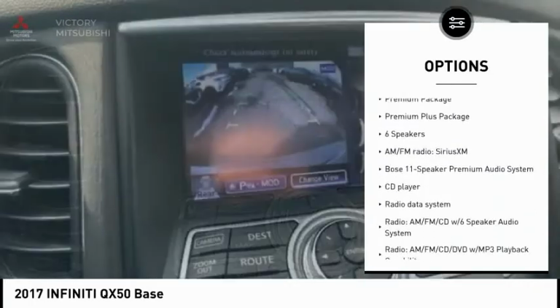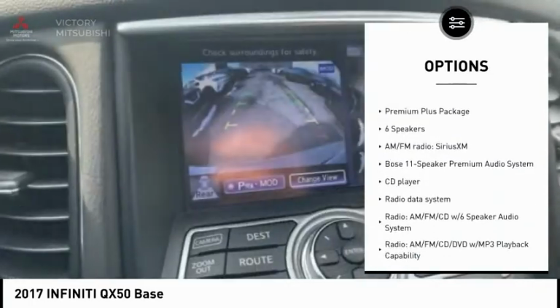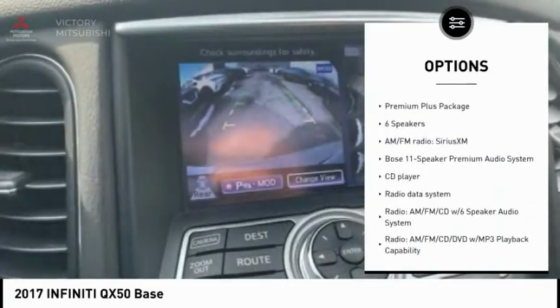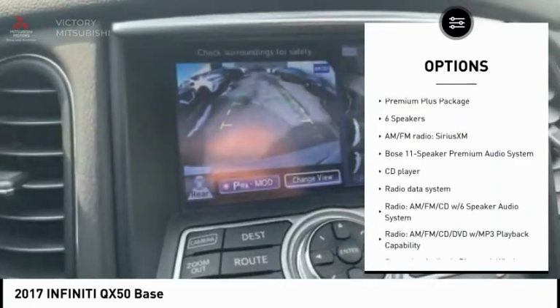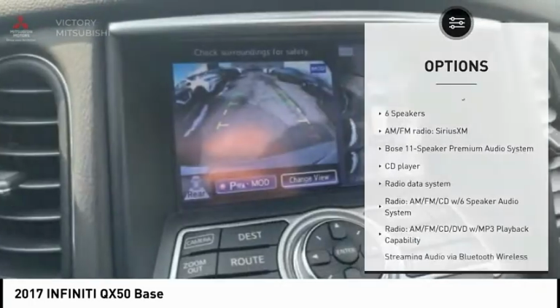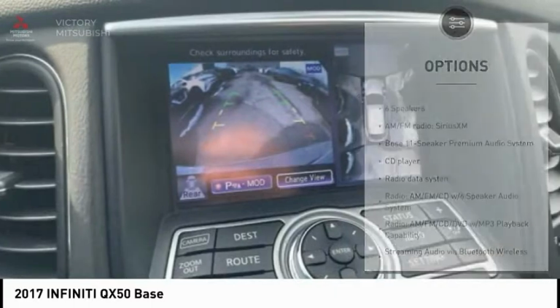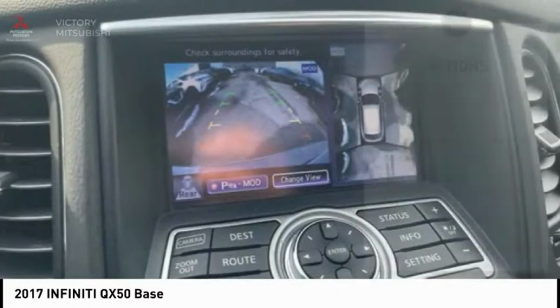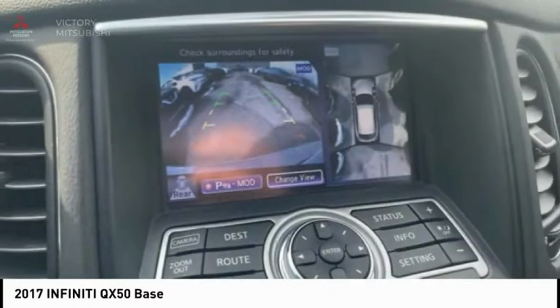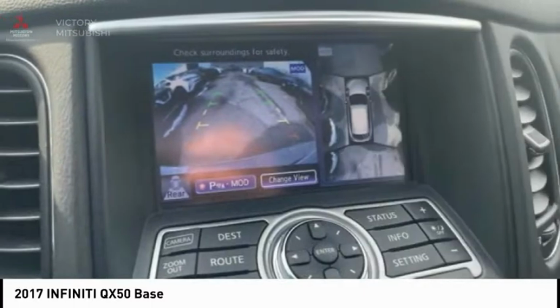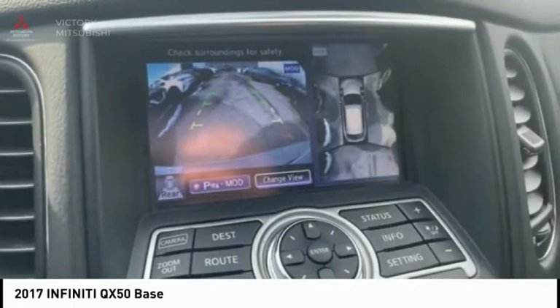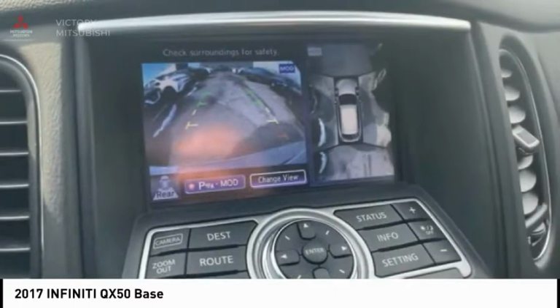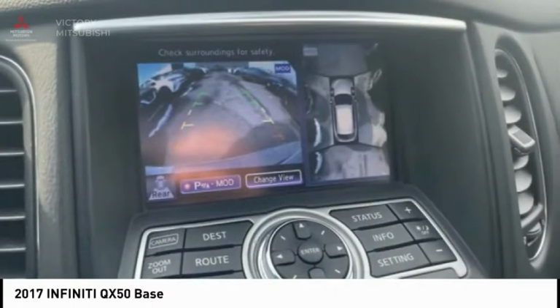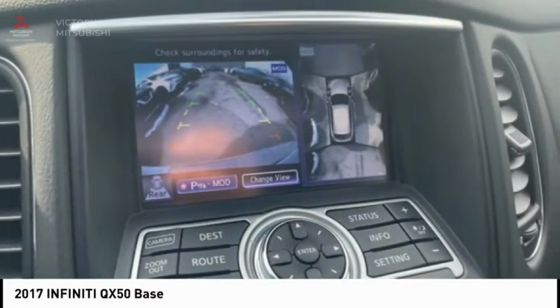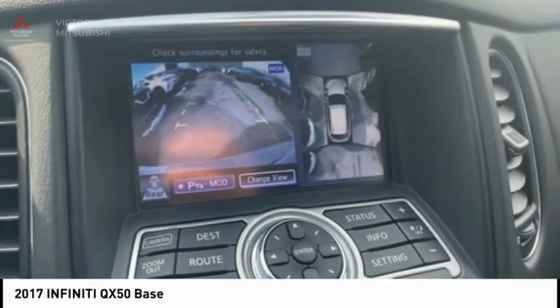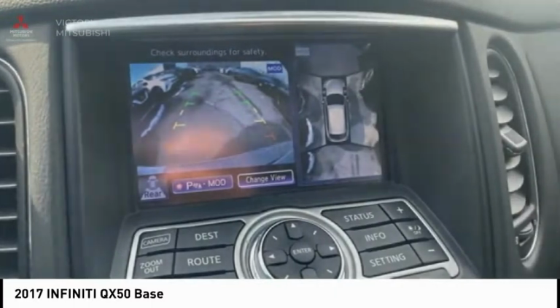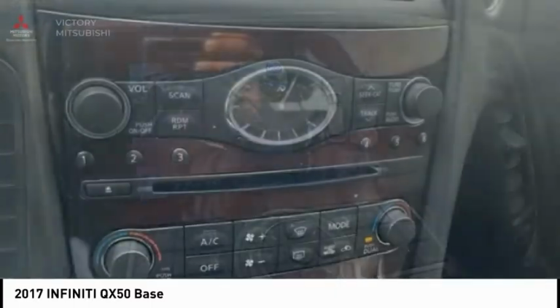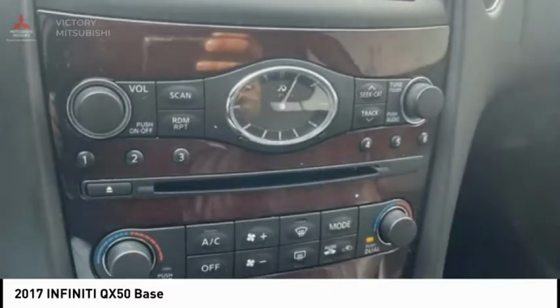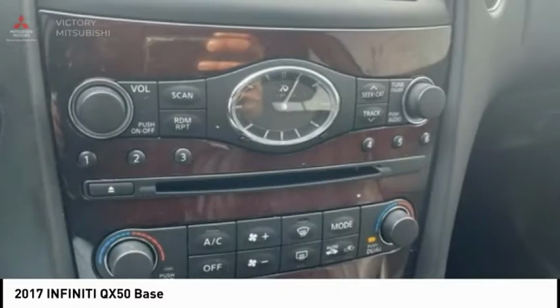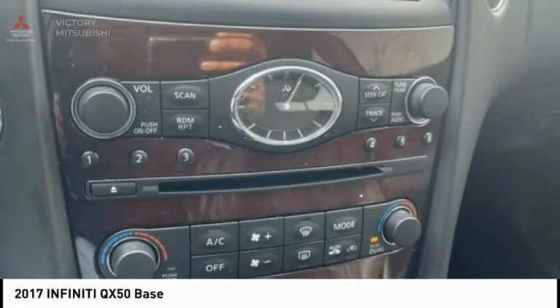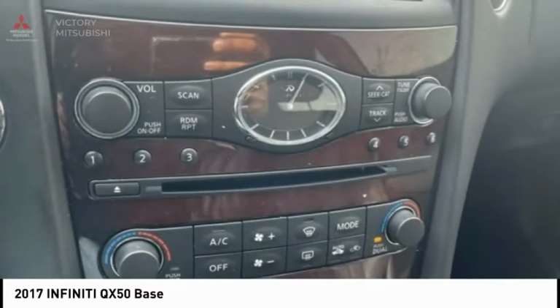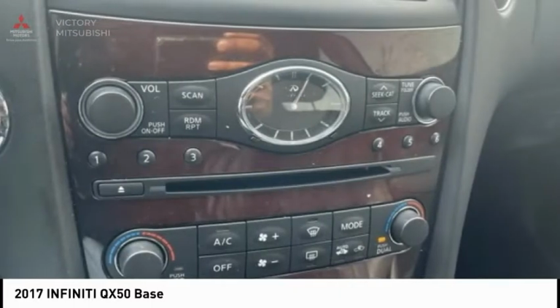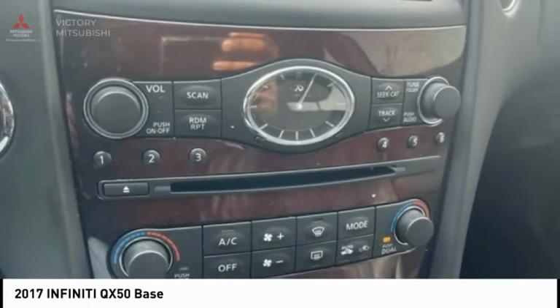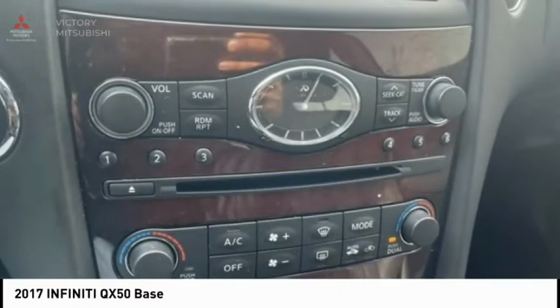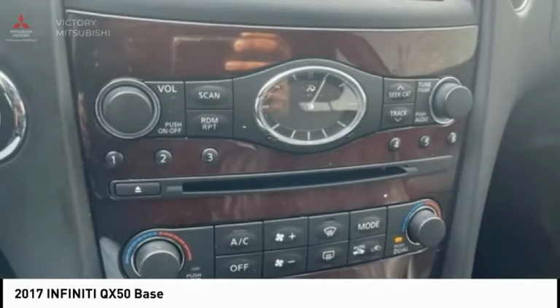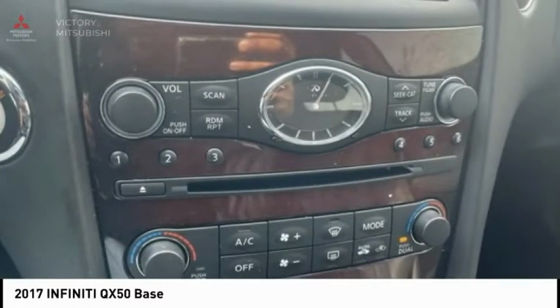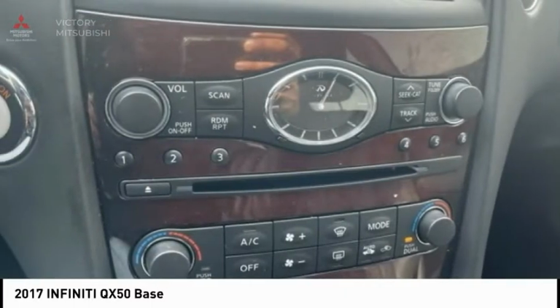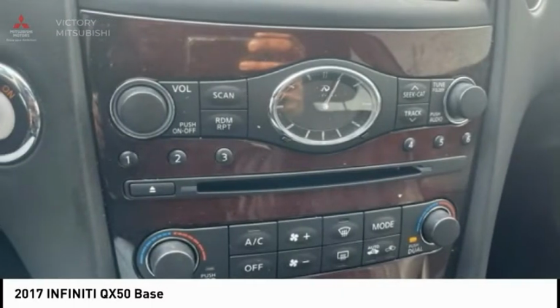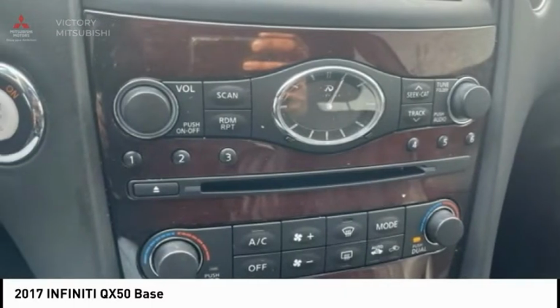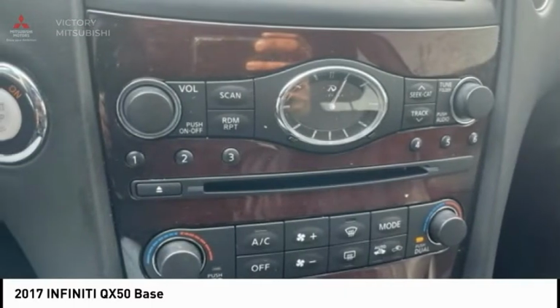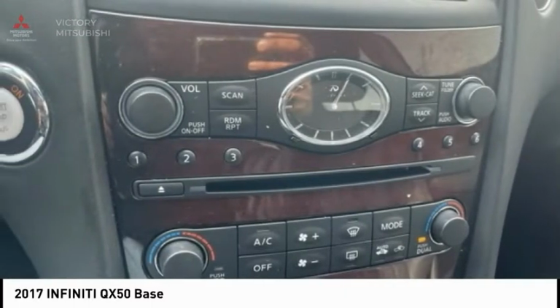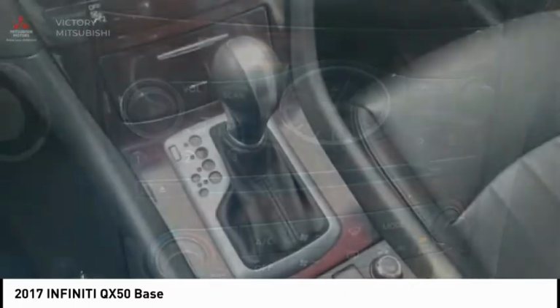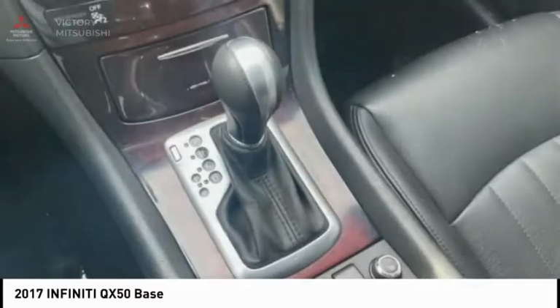Fog lights. Speed control. Power moonroof. Four wheel disc brakes. Come see the car for yourself.